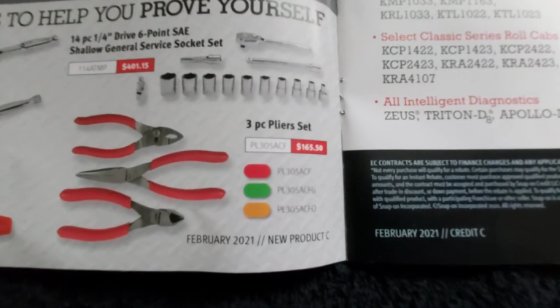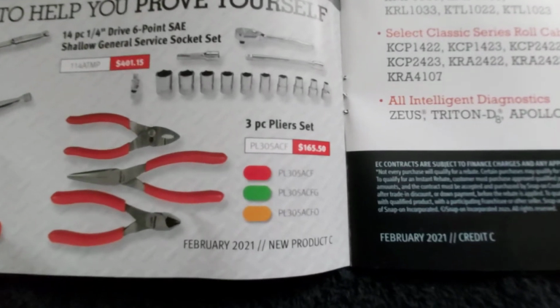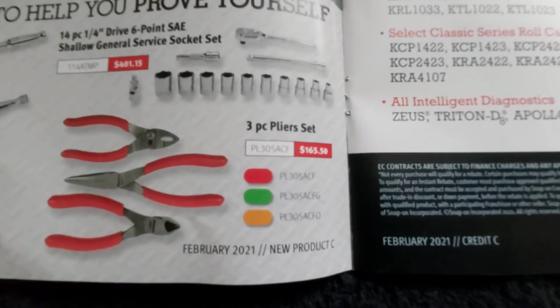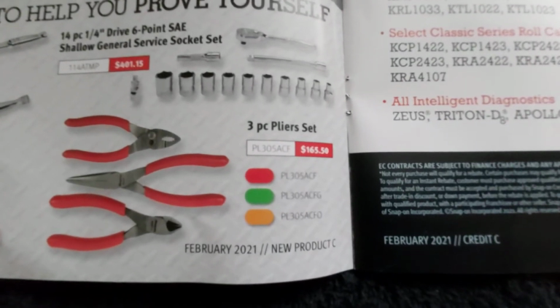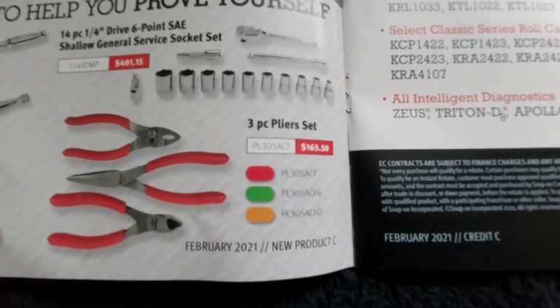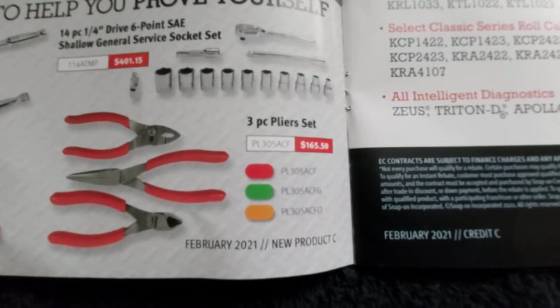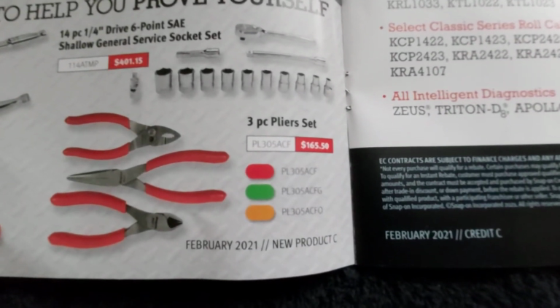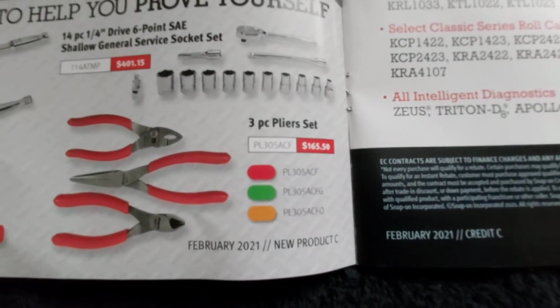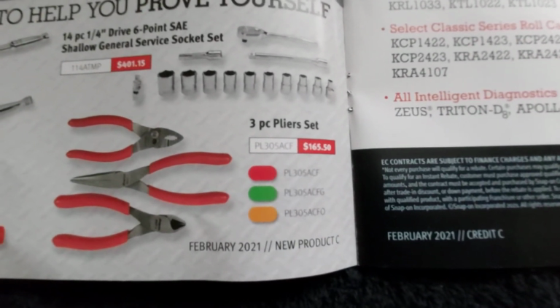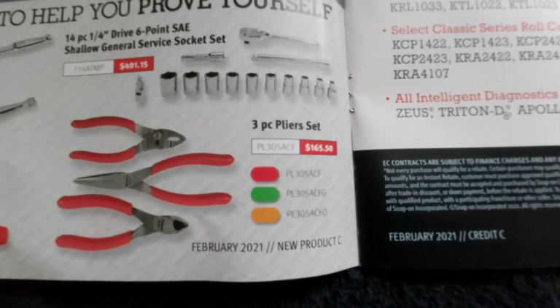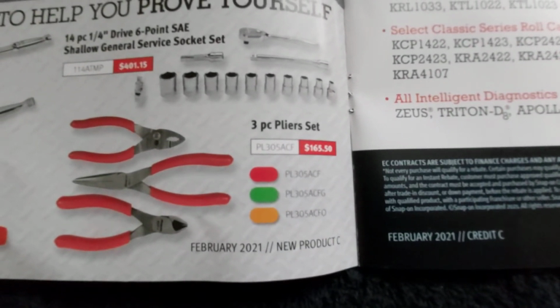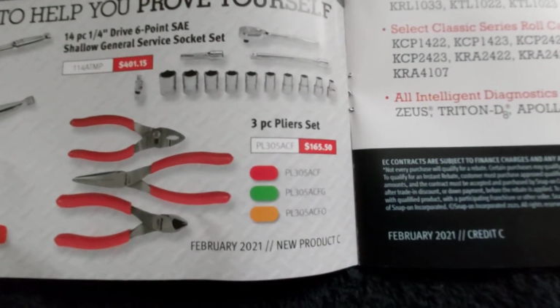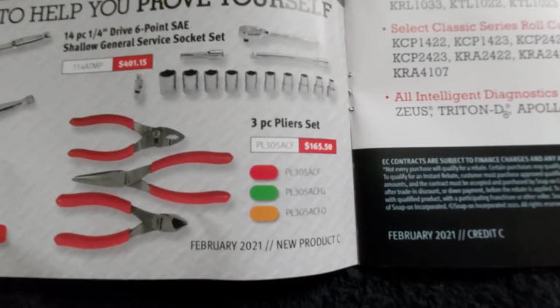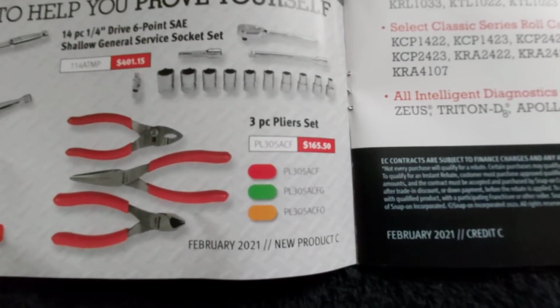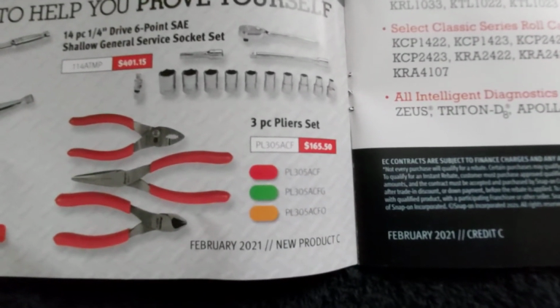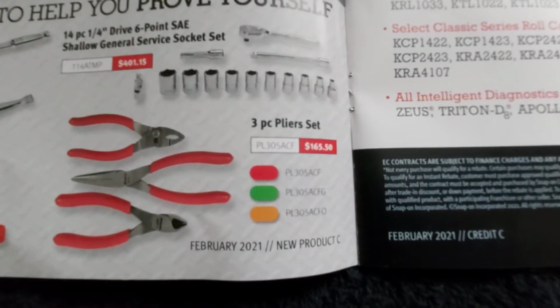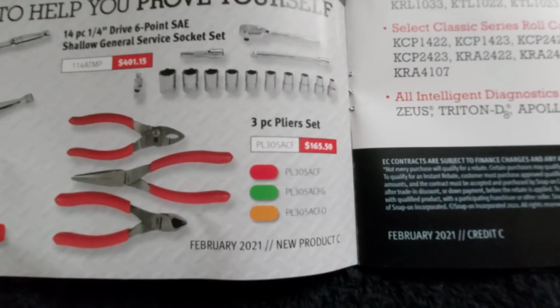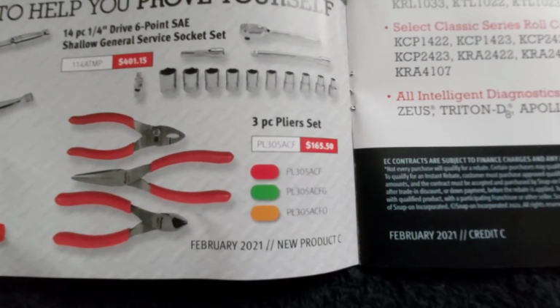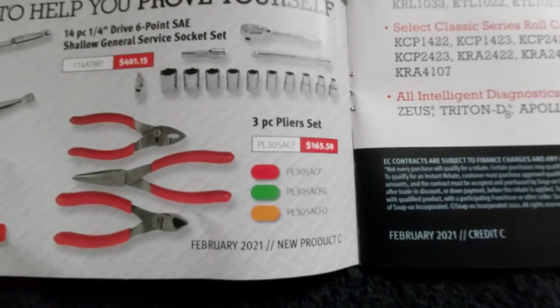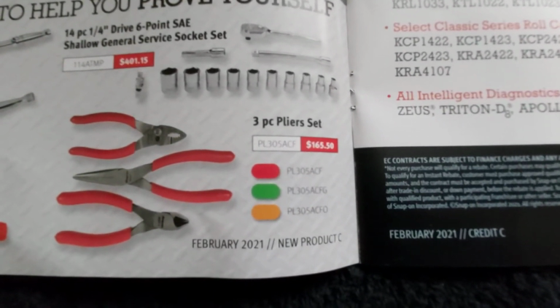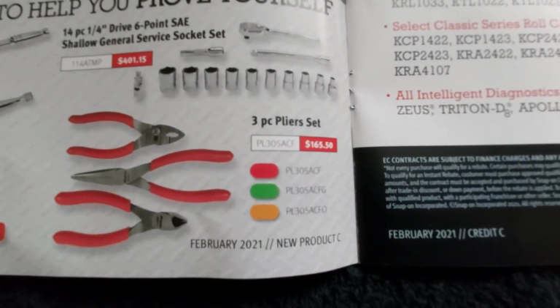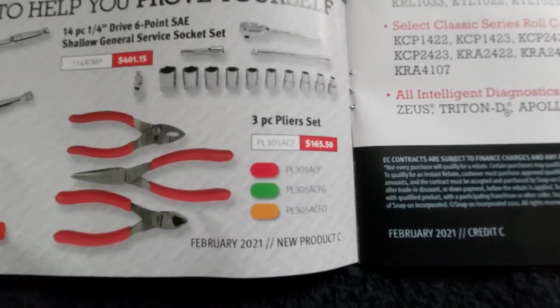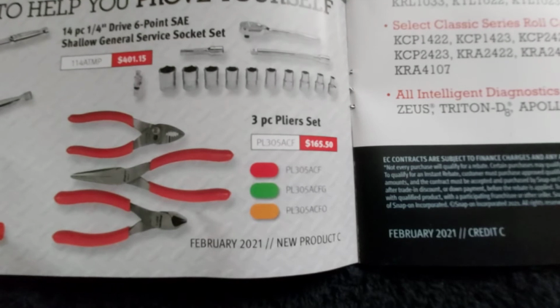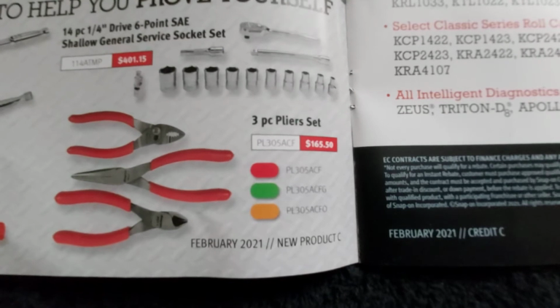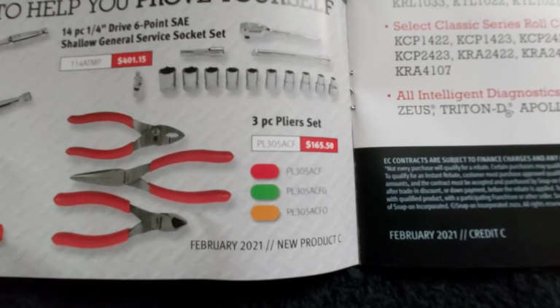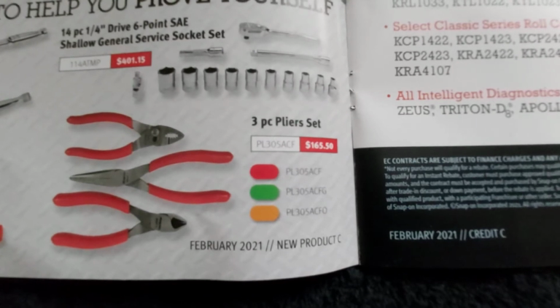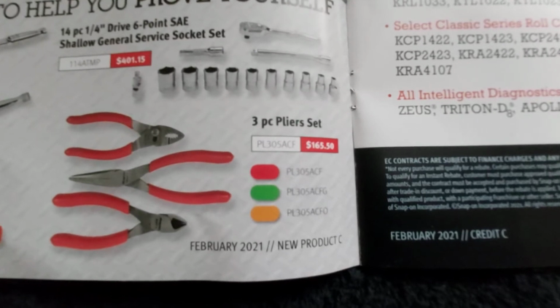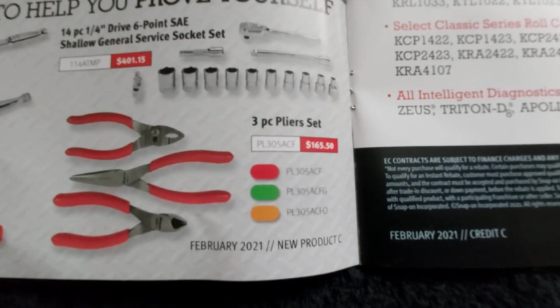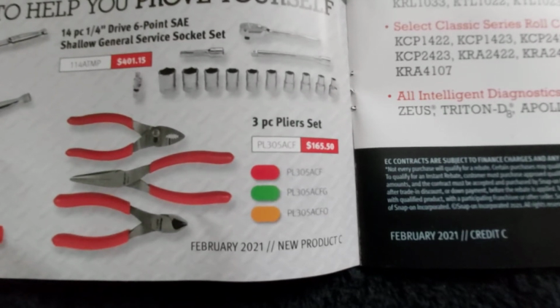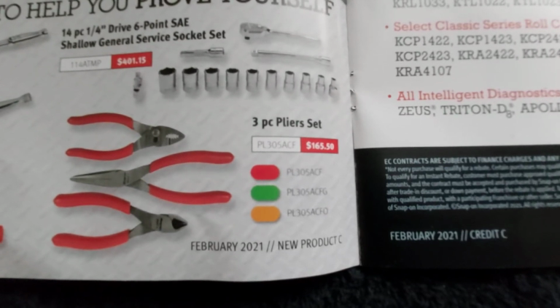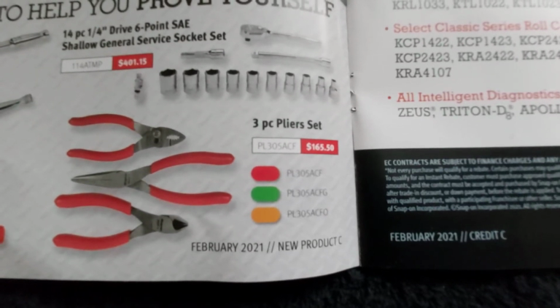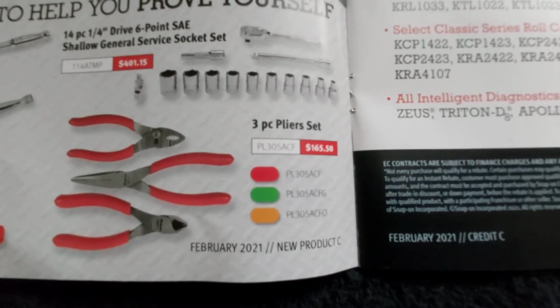There's the 3-piece plier set. I've had that set for years and I've never had any issues.